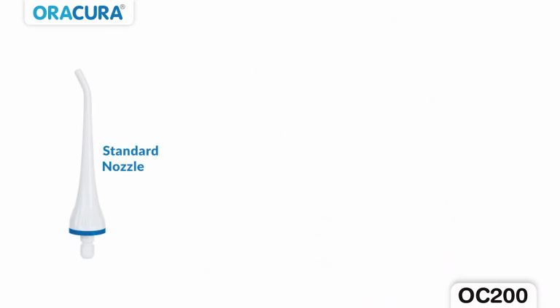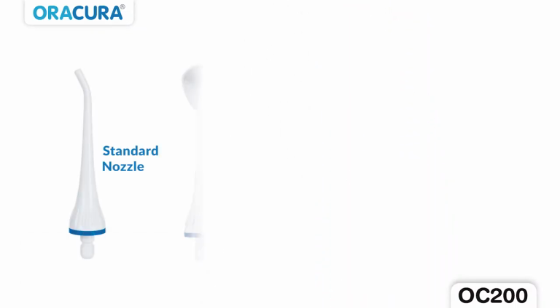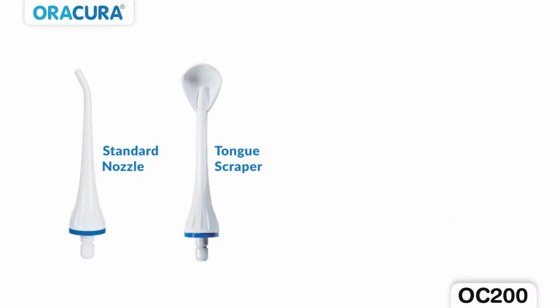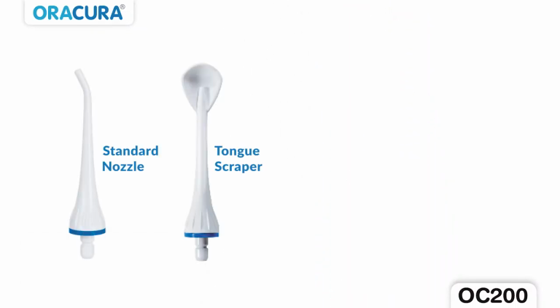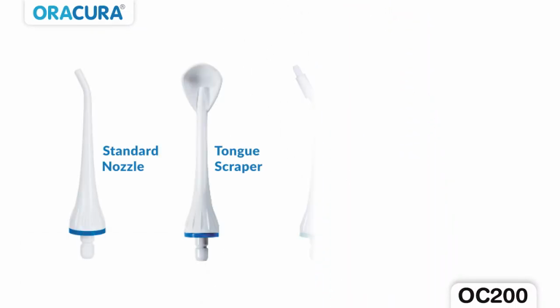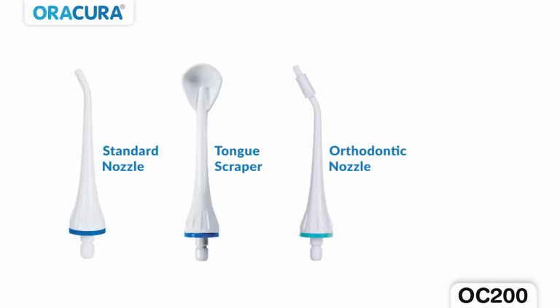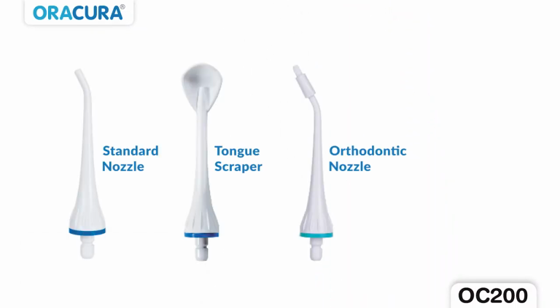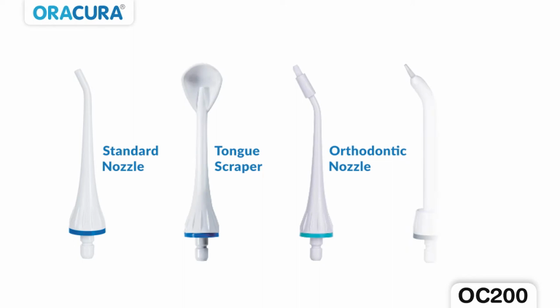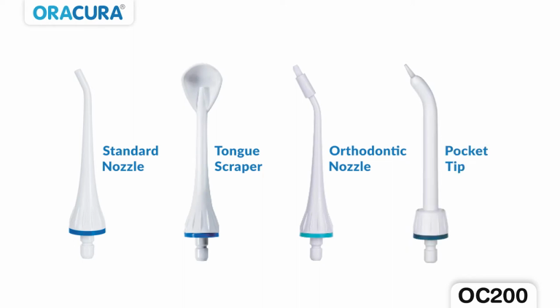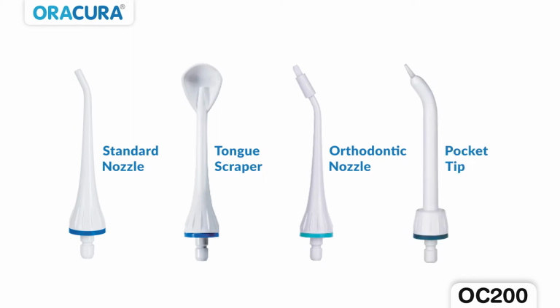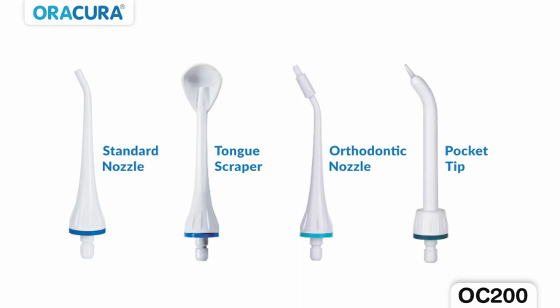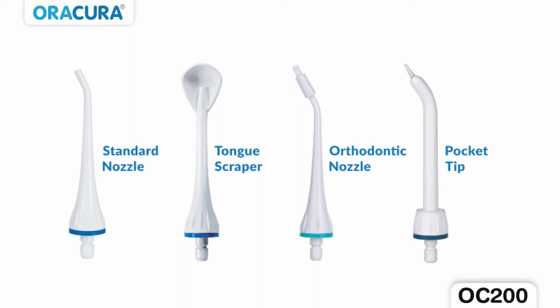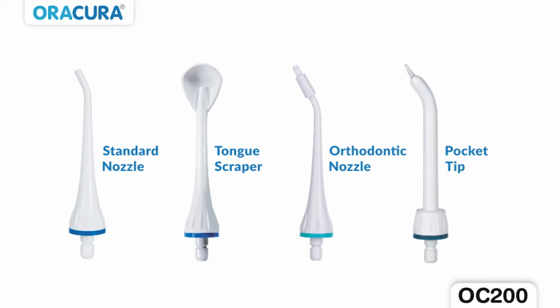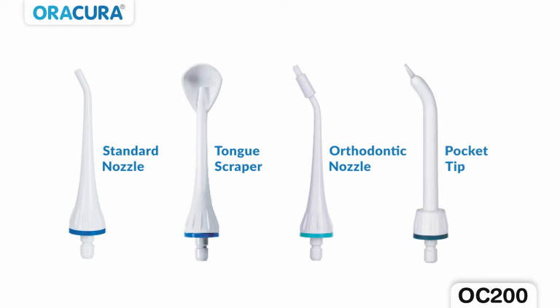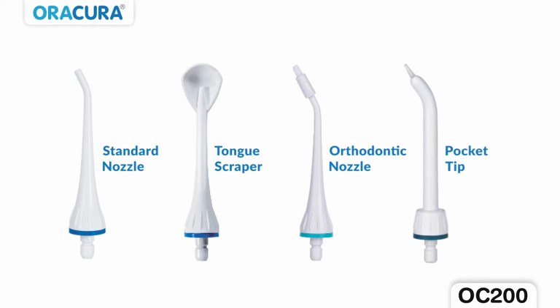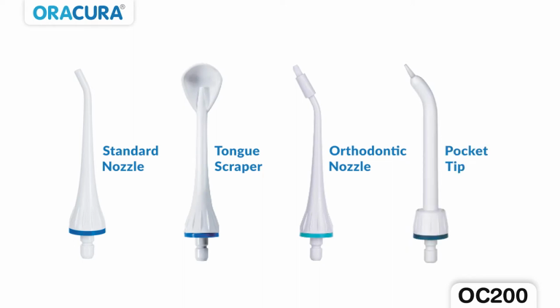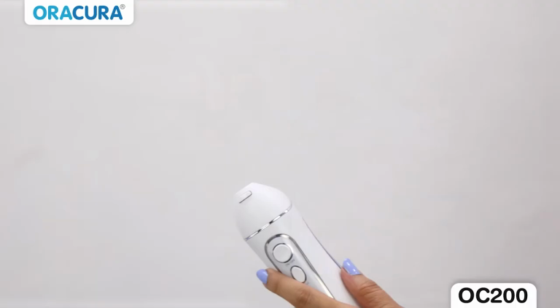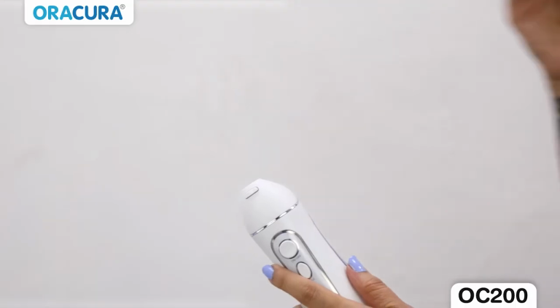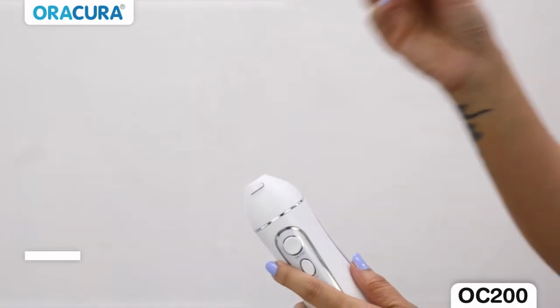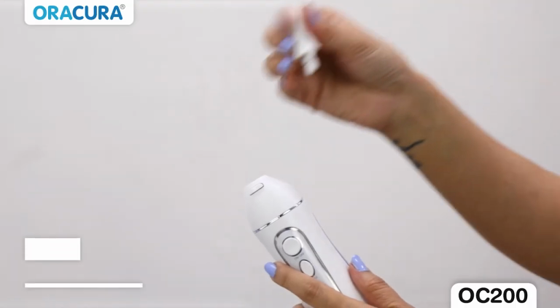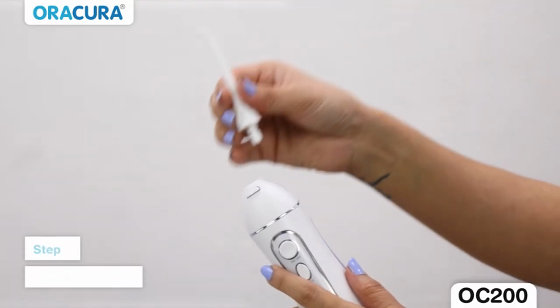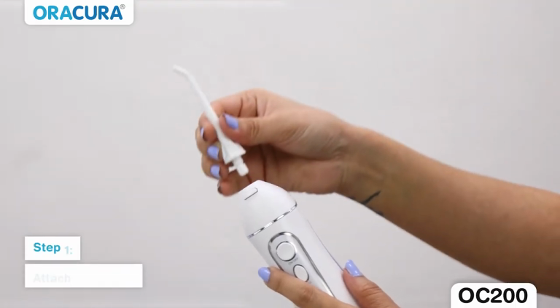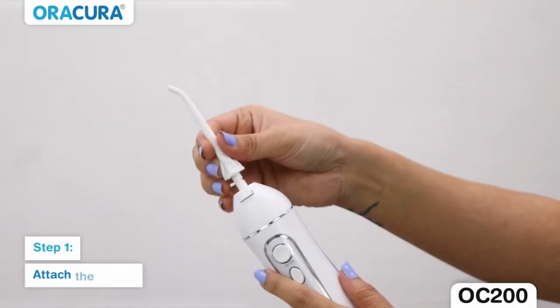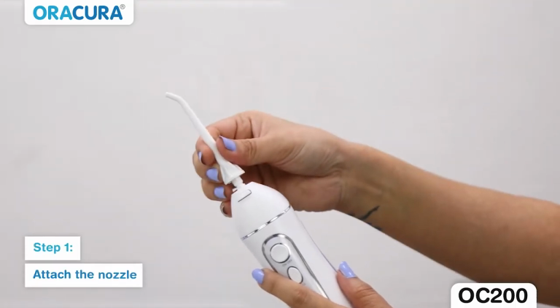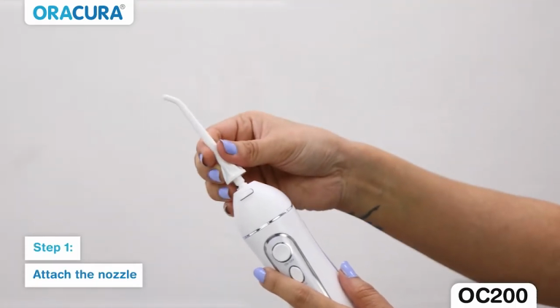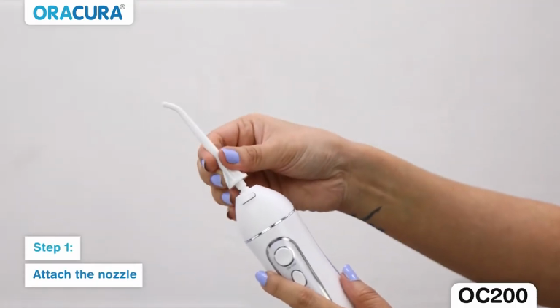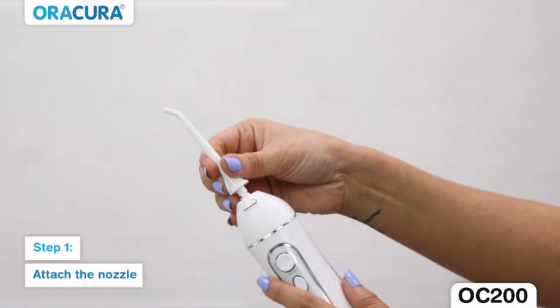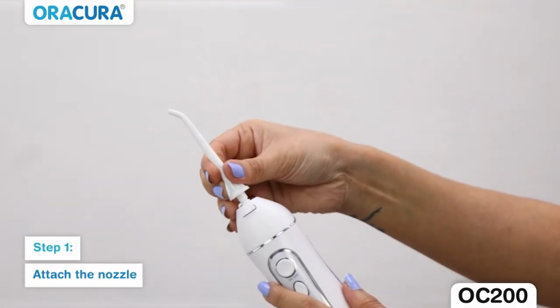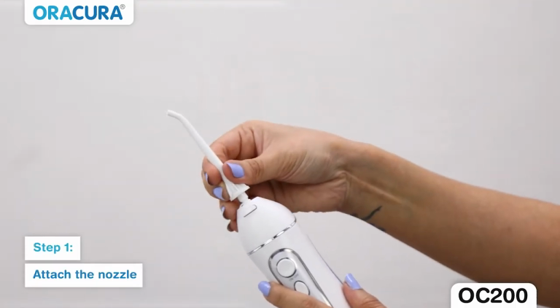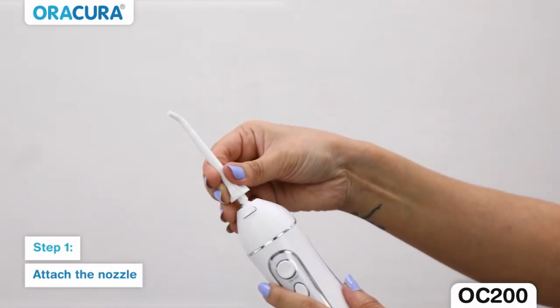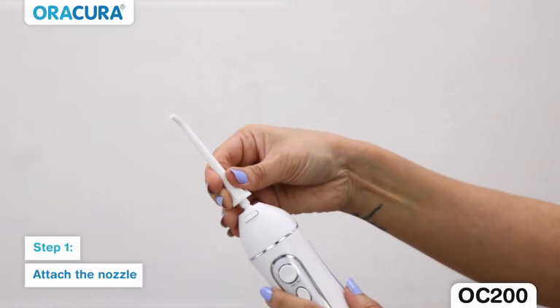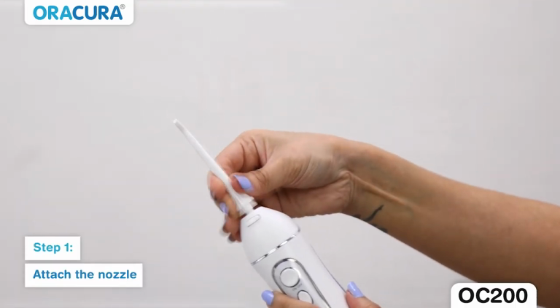Select the desired nozzle. Step 1: Attach the 360 degree nozzle into the unit.